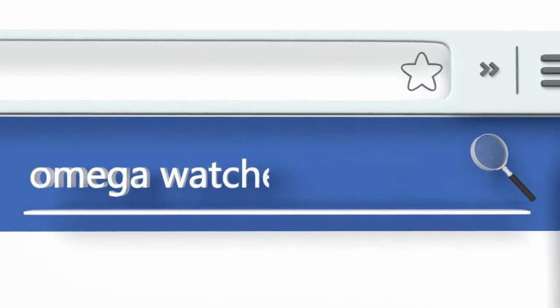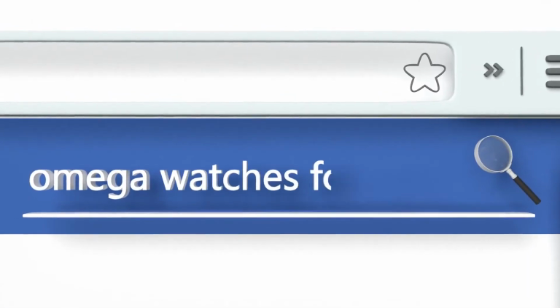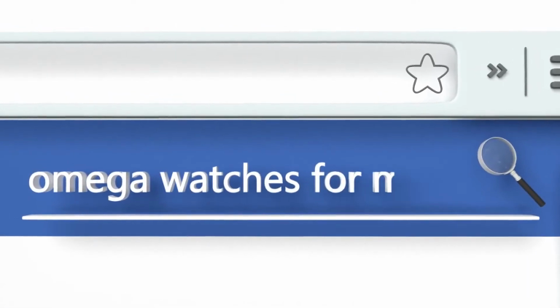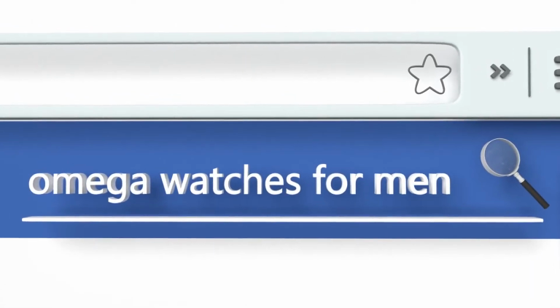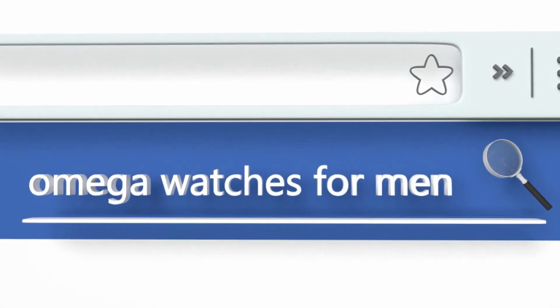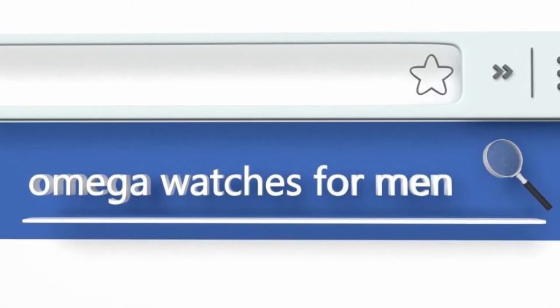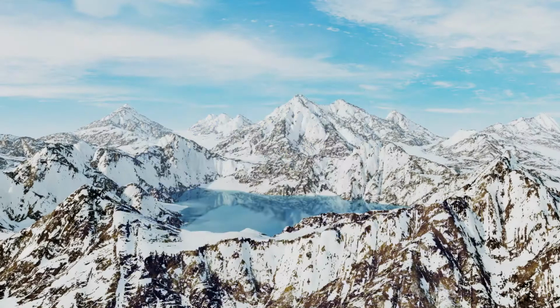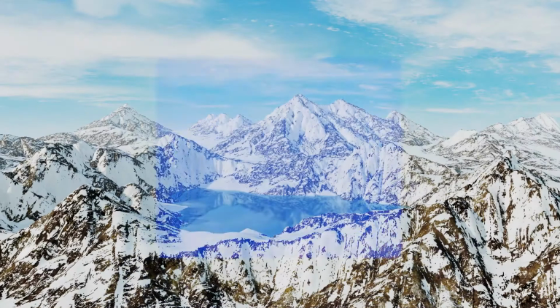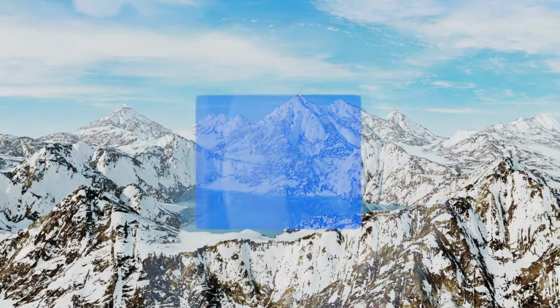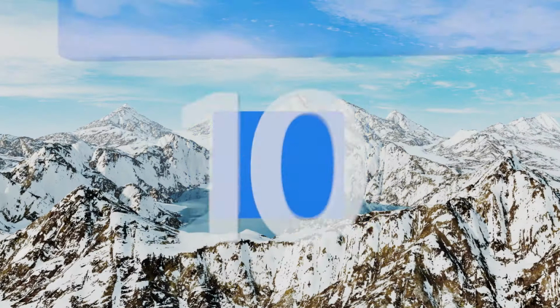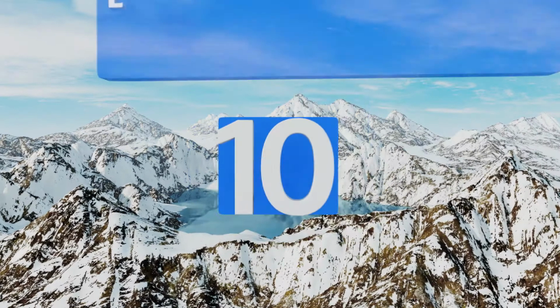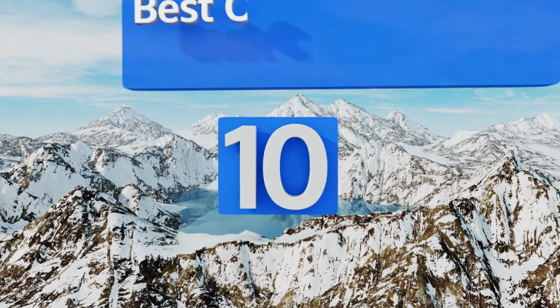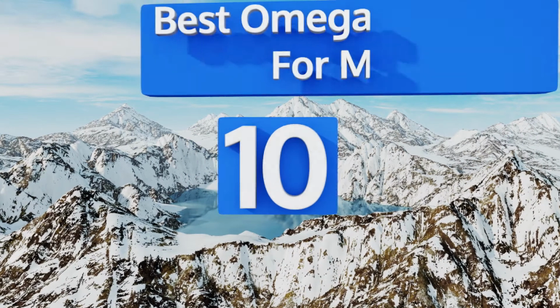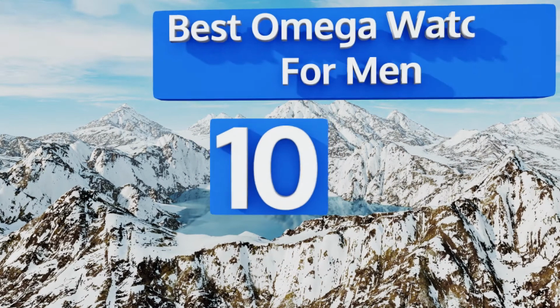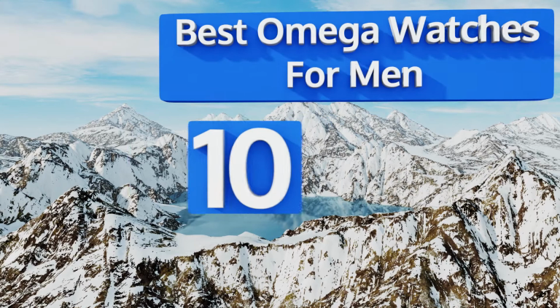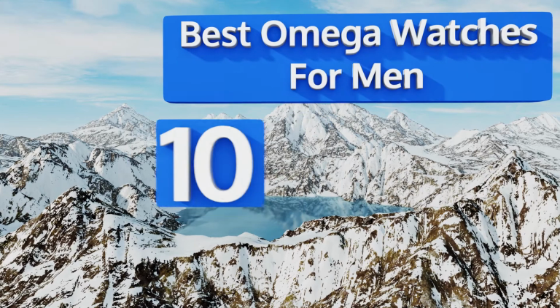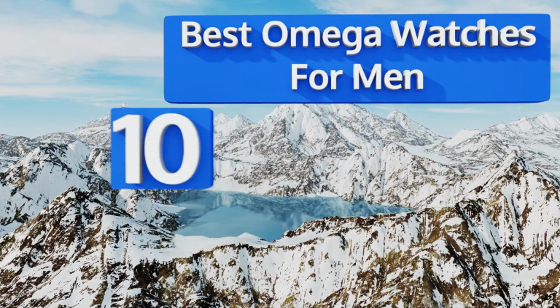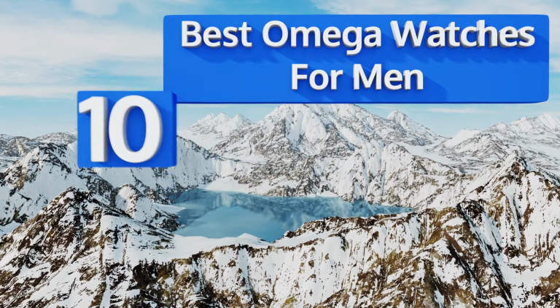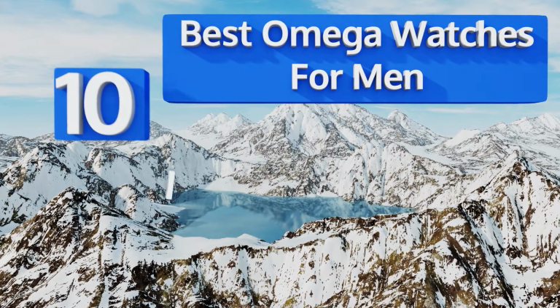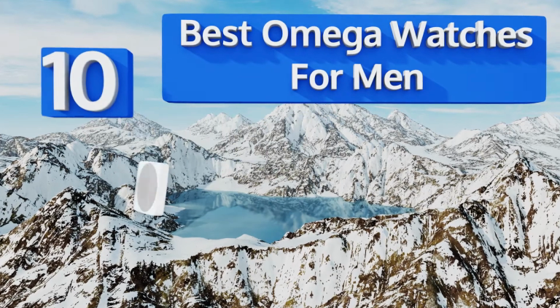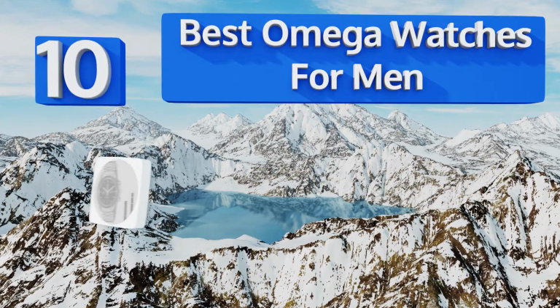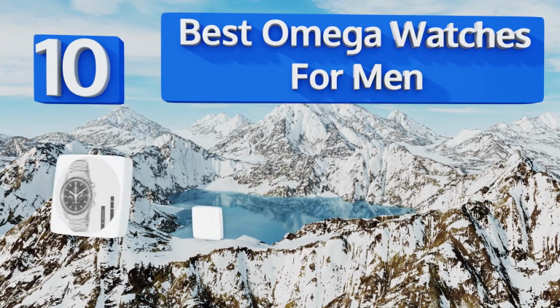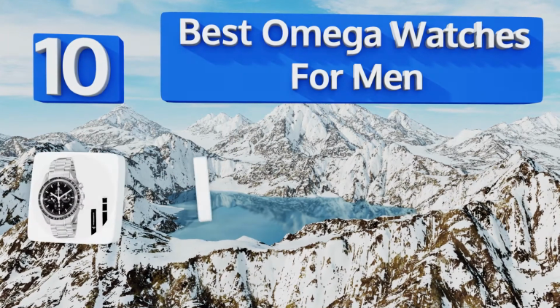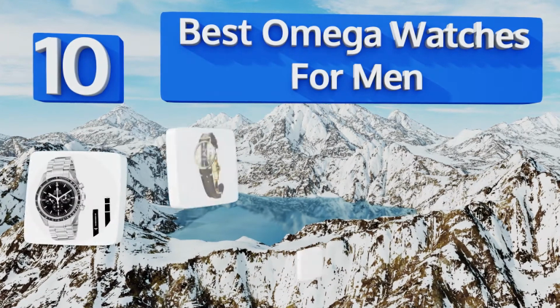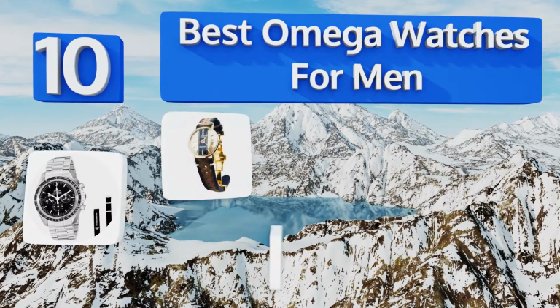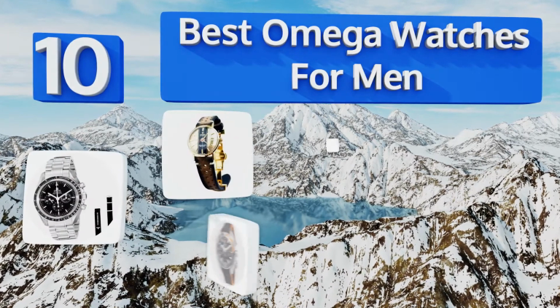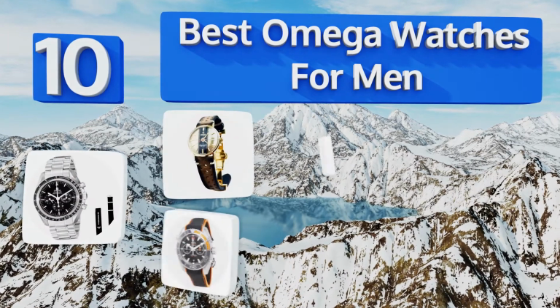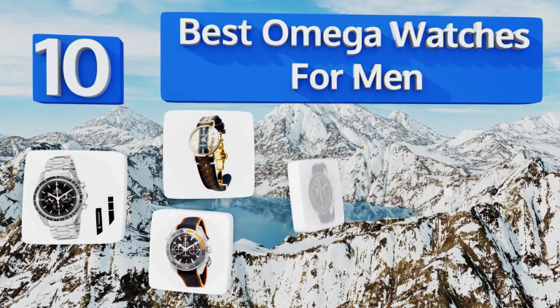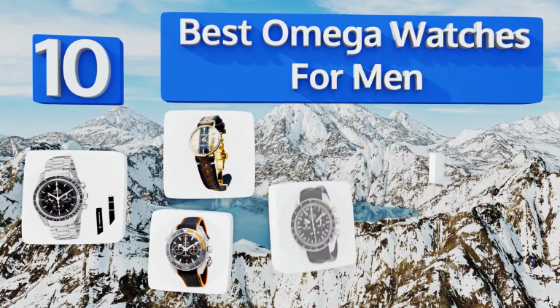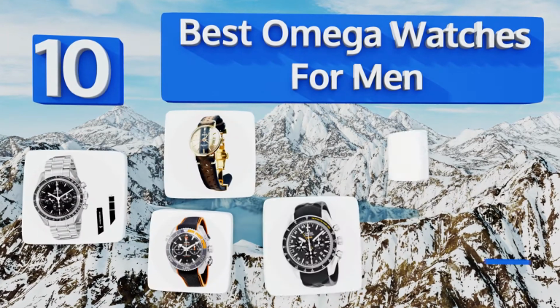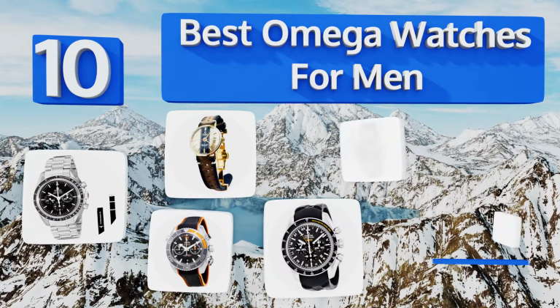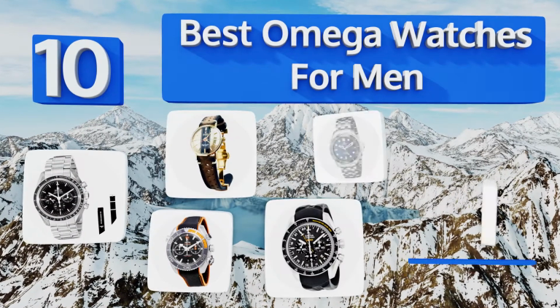EasyVid presents the 10 best Omega watches for men. Let's get started with the list.